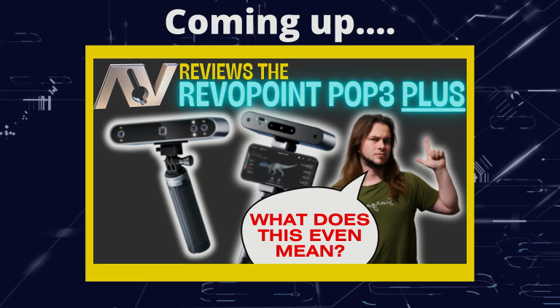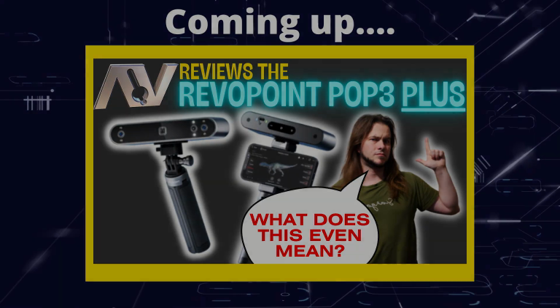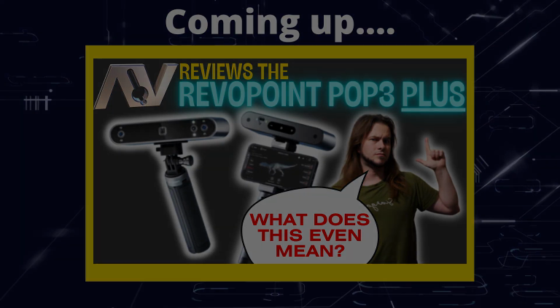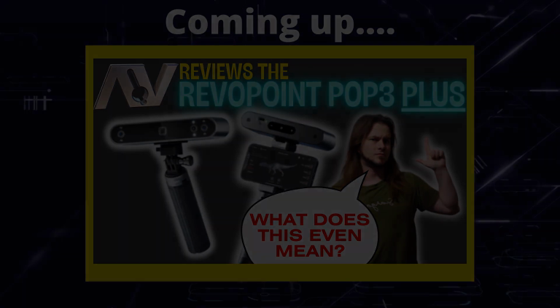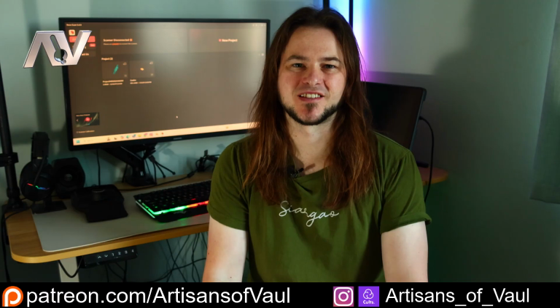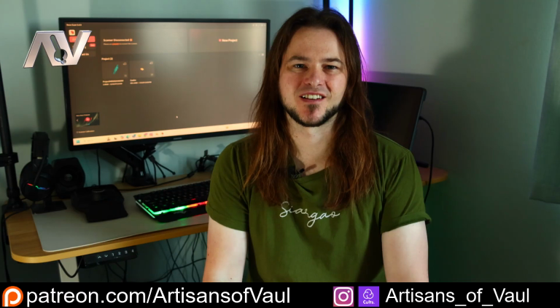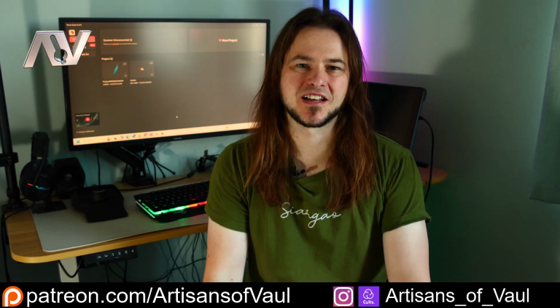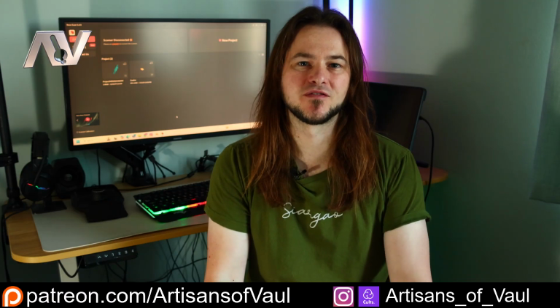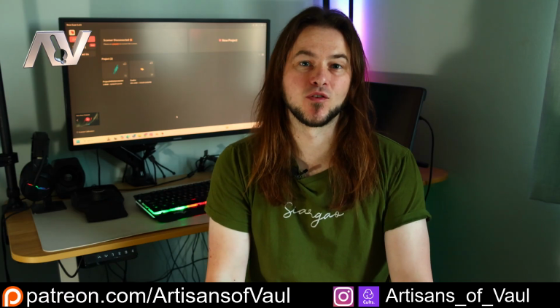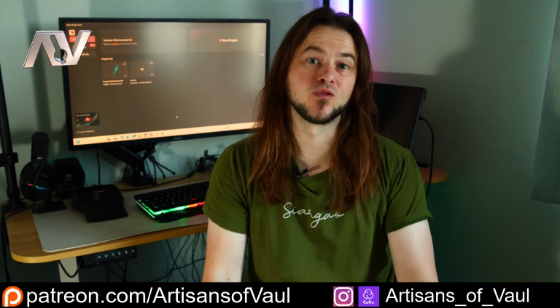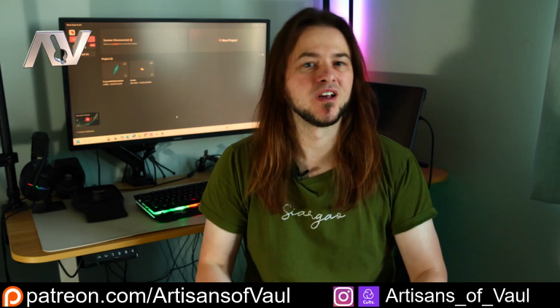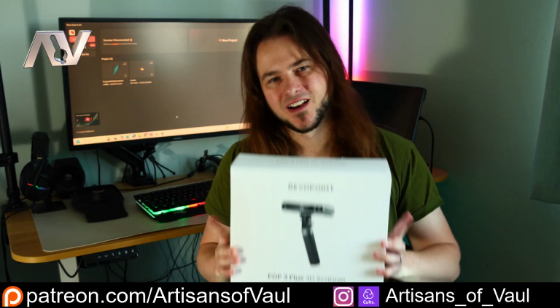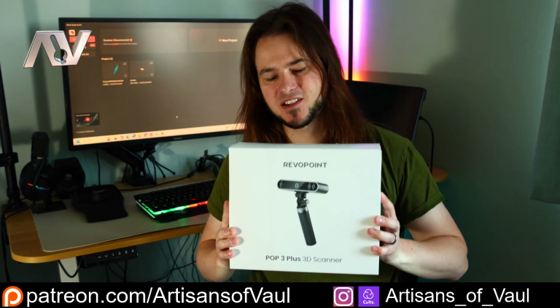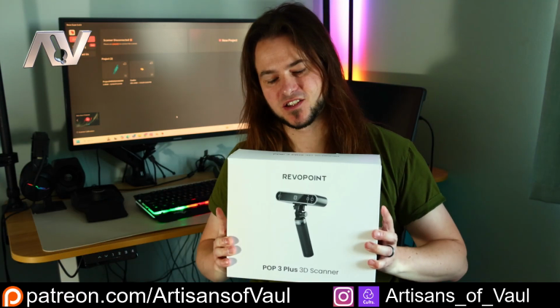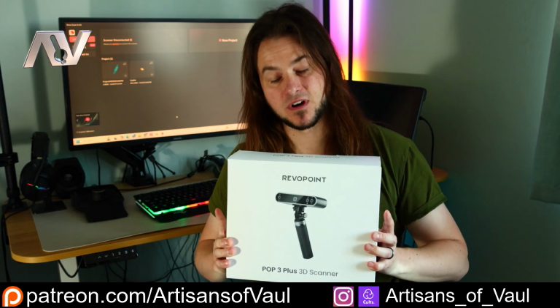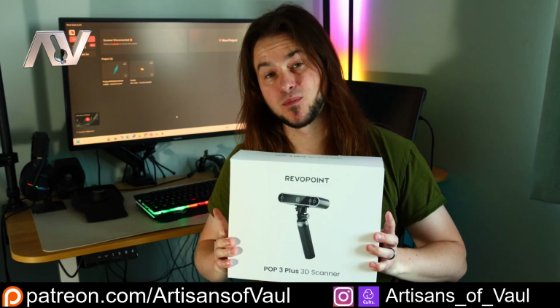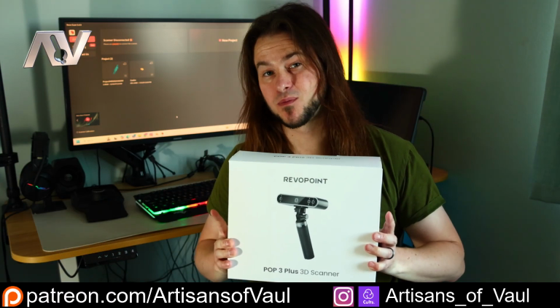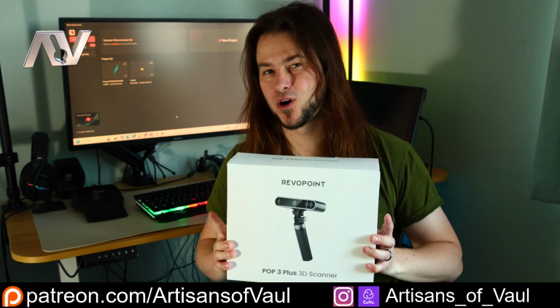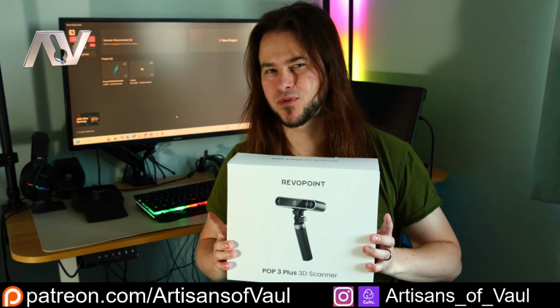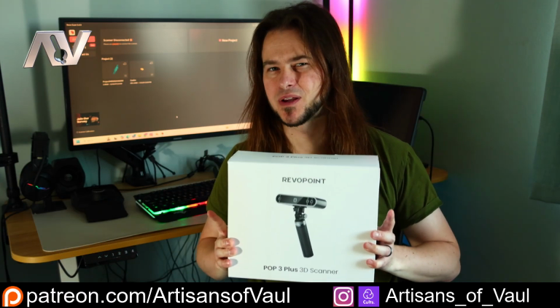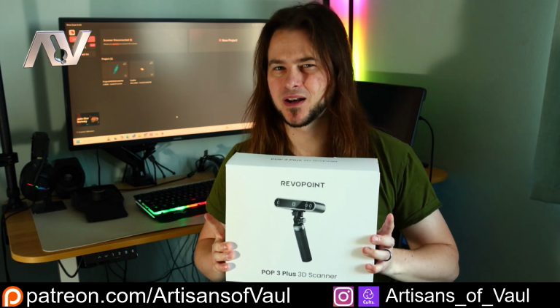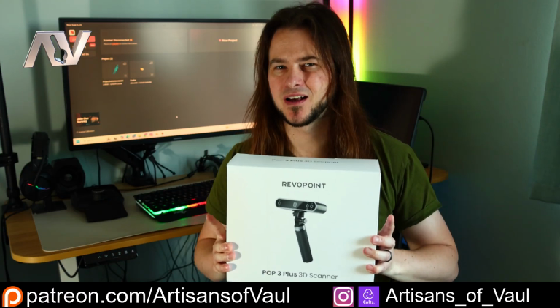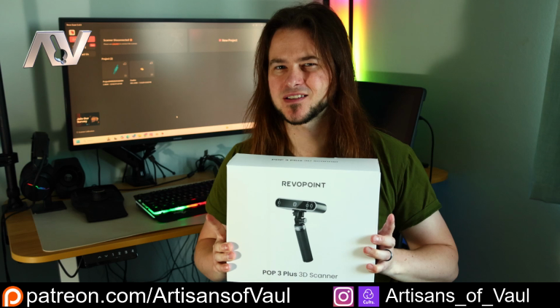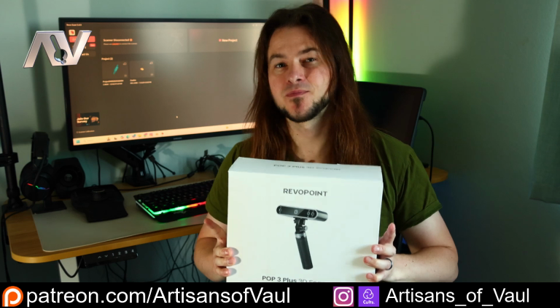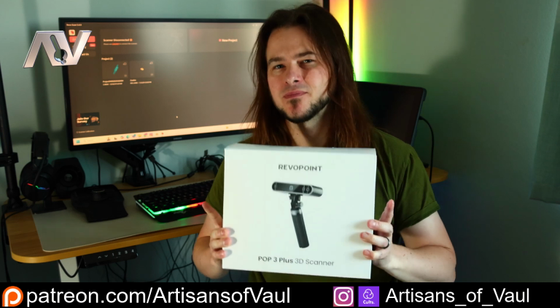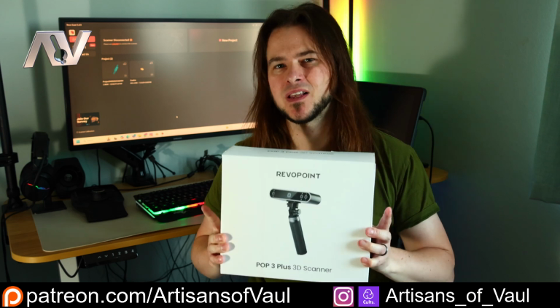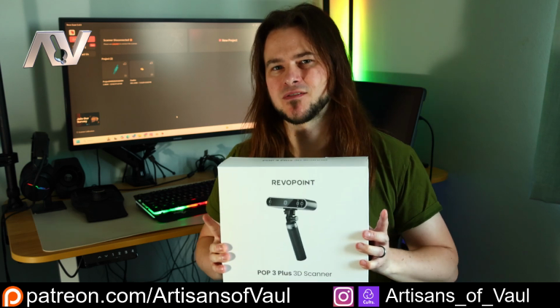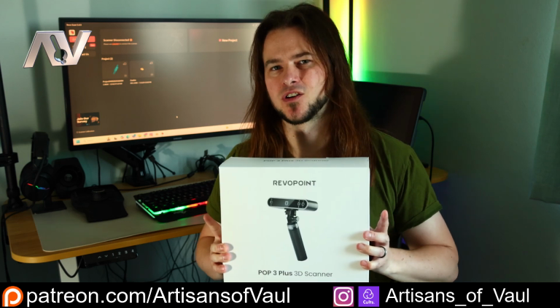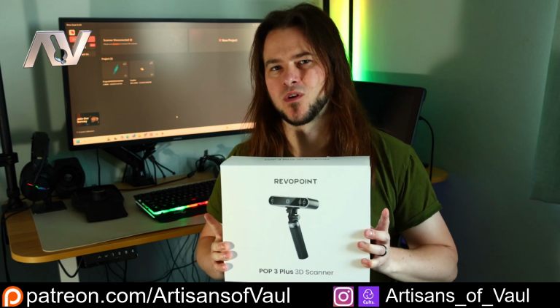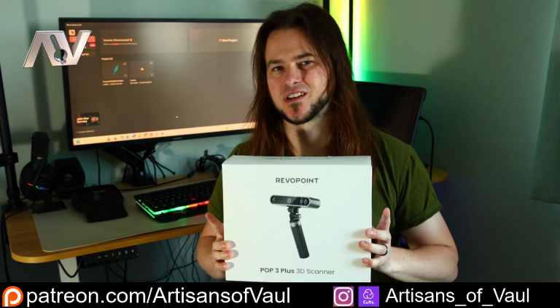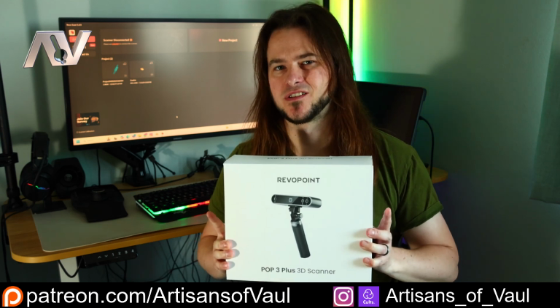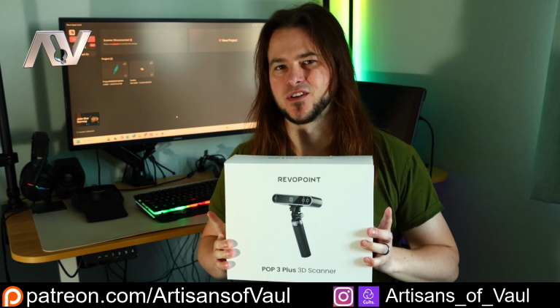Greetings hobbyists, this is Artisans of All. And this is the Revopoint Pop 3 Plus. Let's have a look at what it can do.